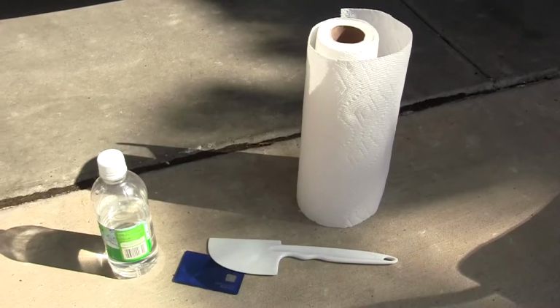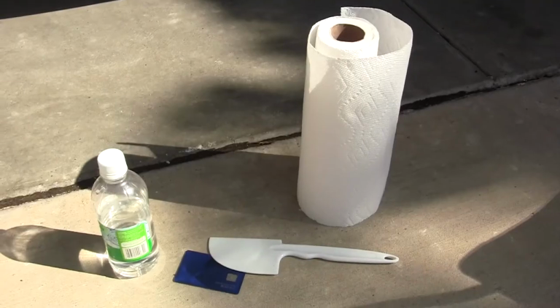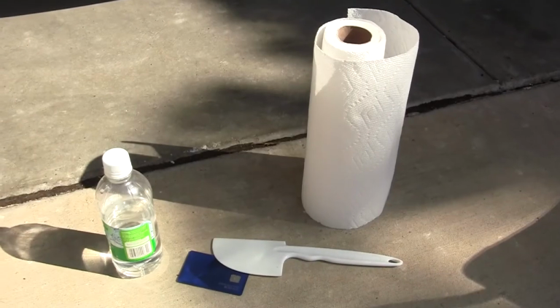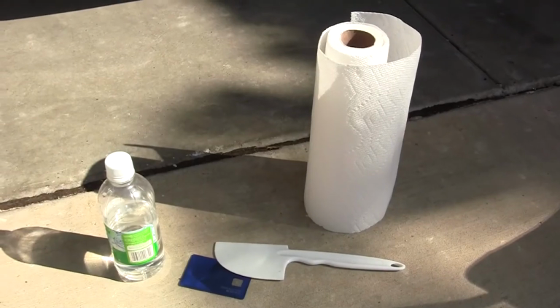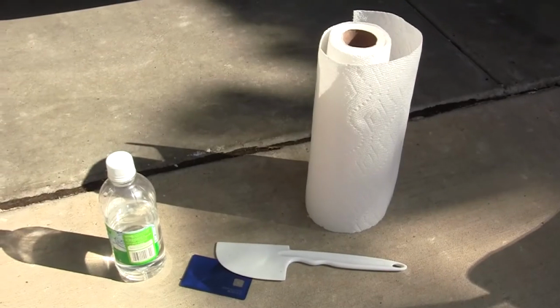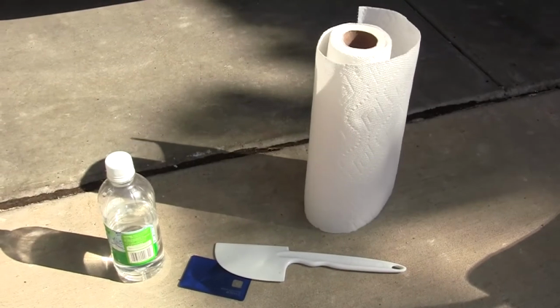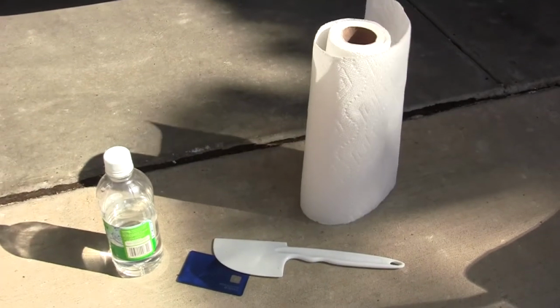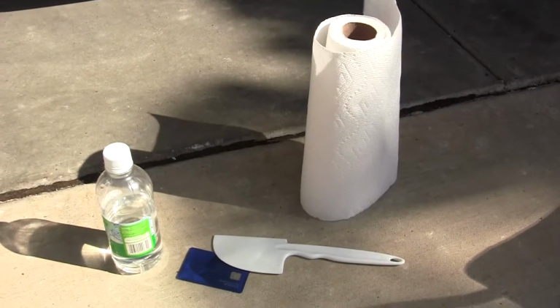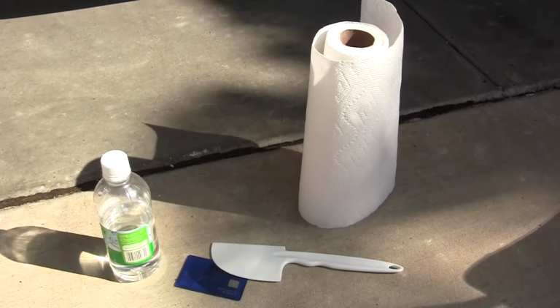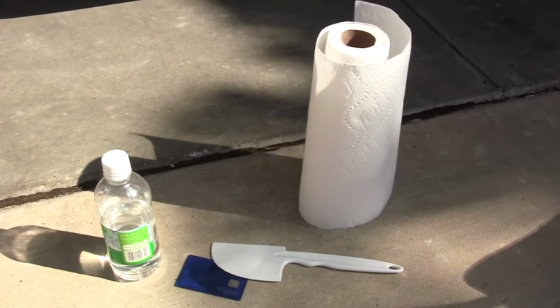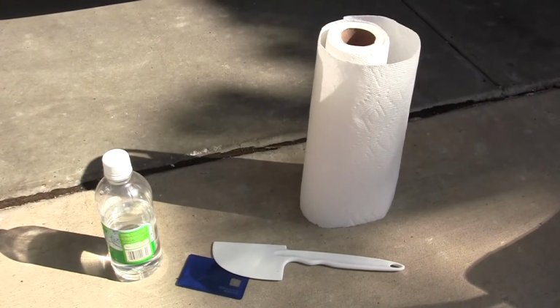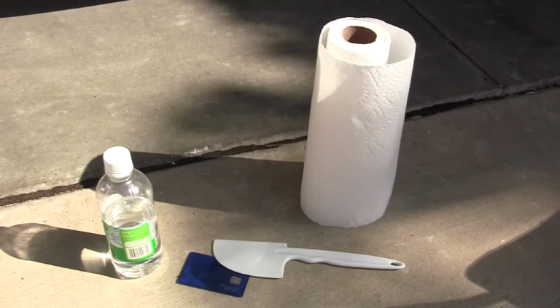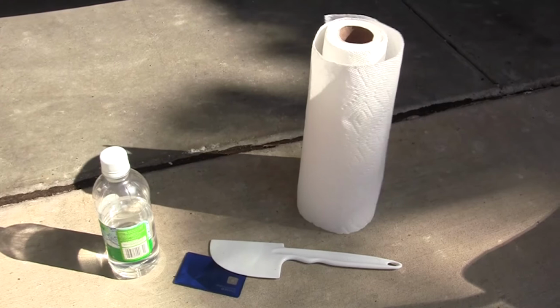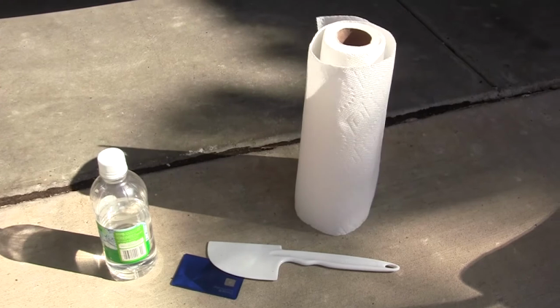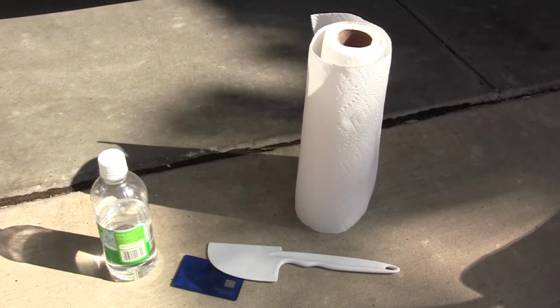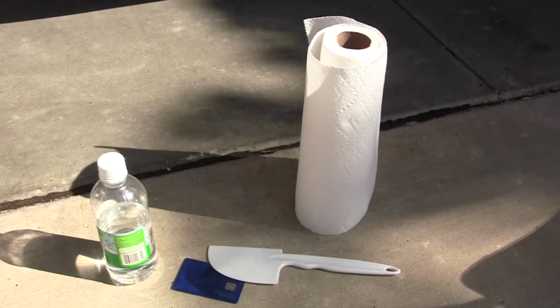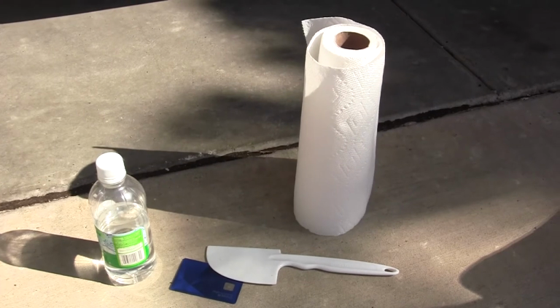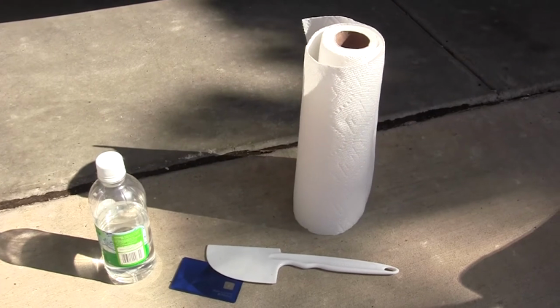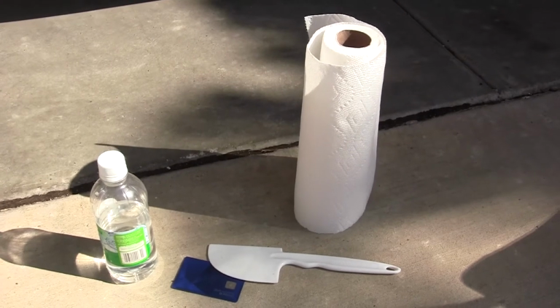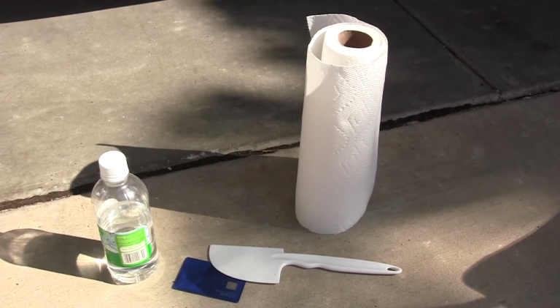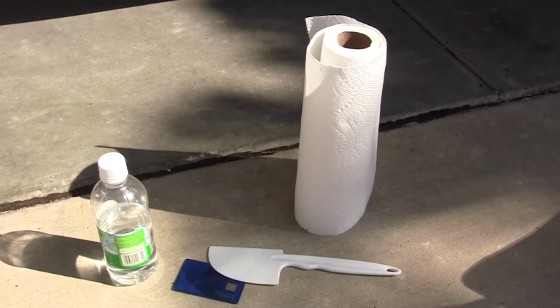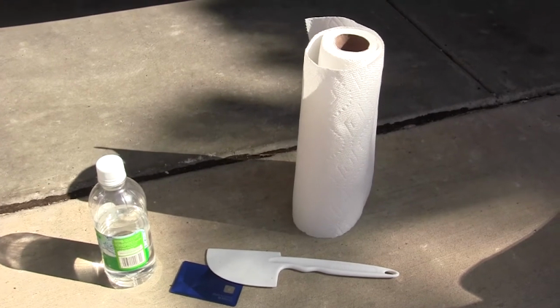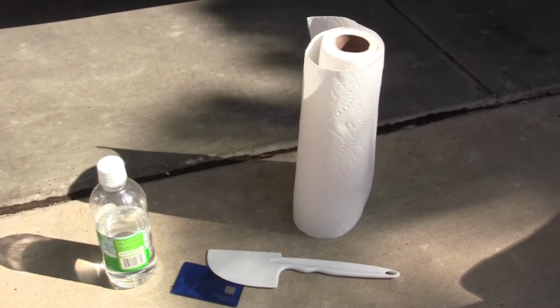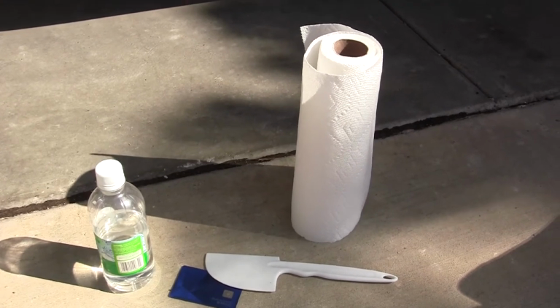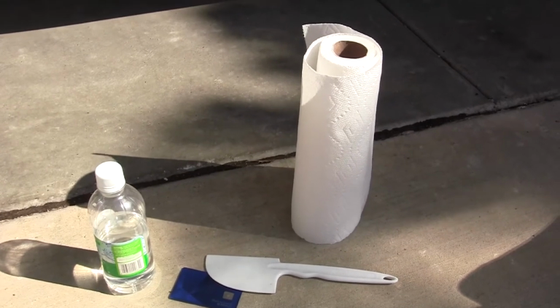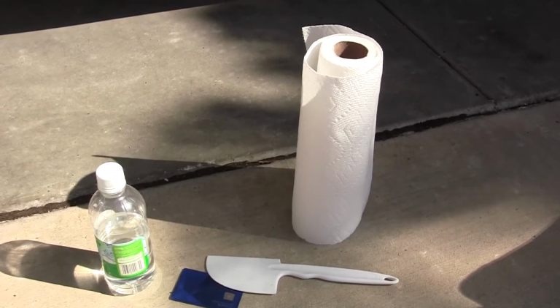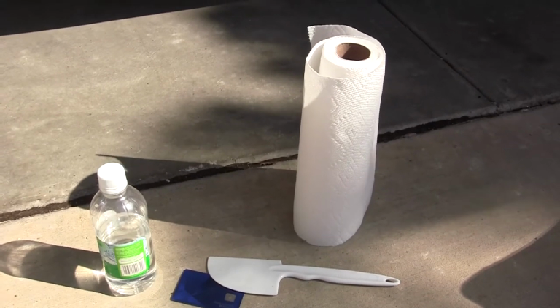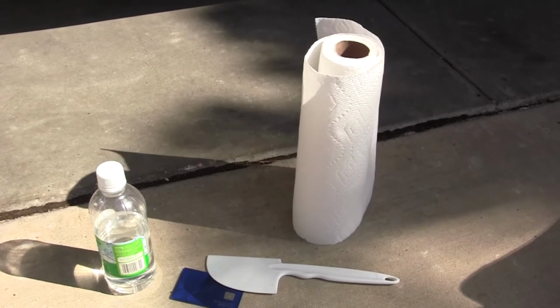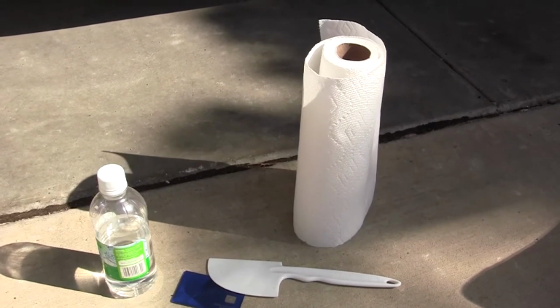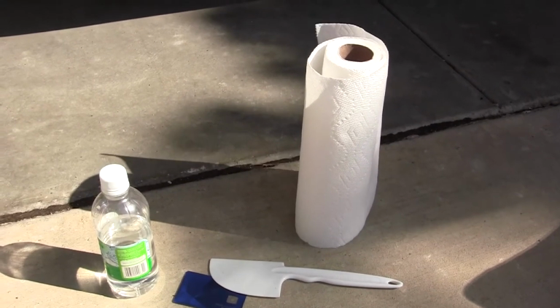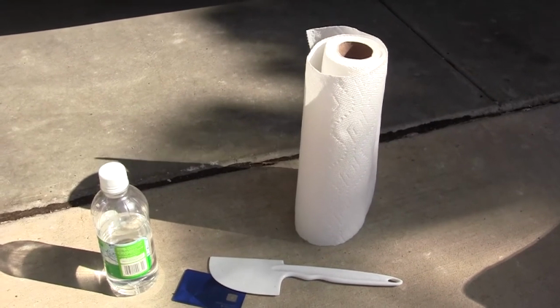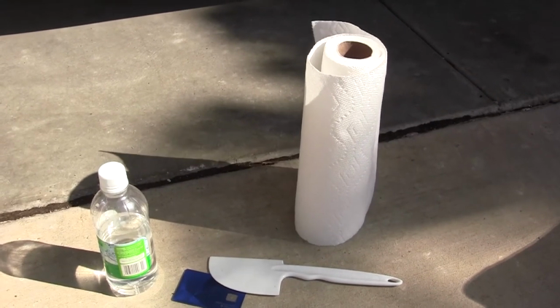So here's the tools: white vinegar, a credit card, a plastic spatula, and some paper towels.